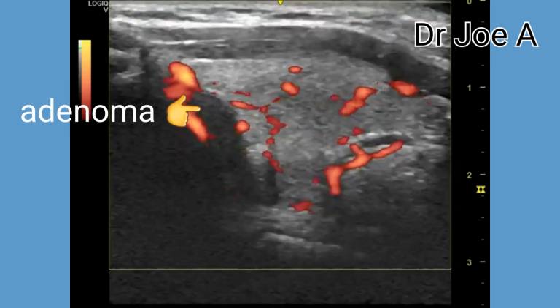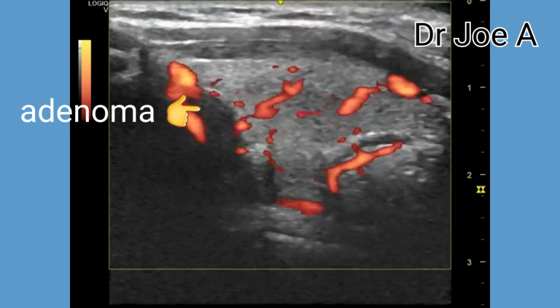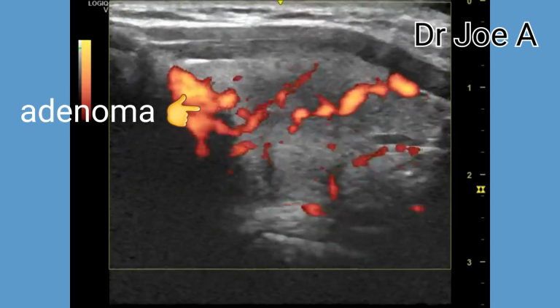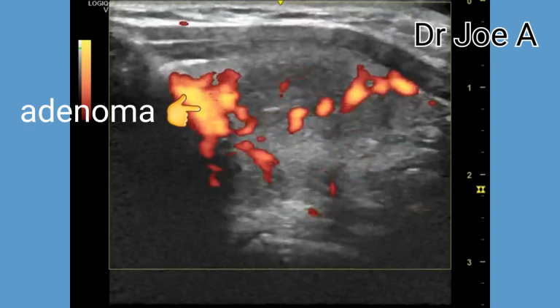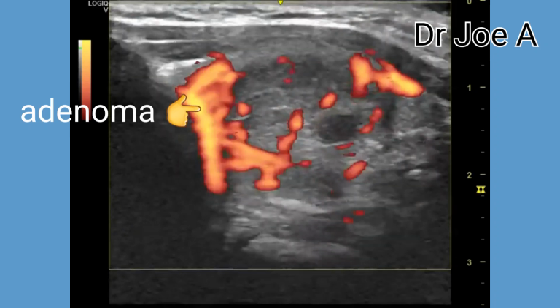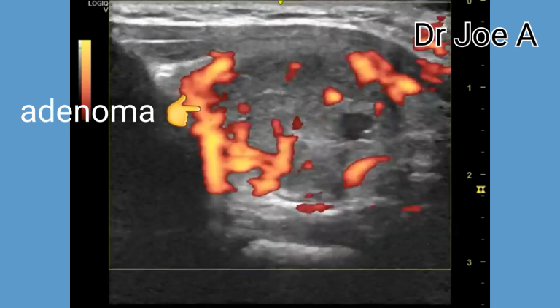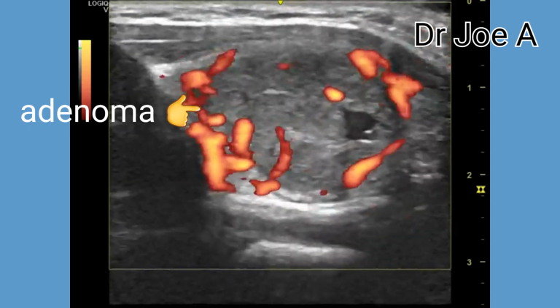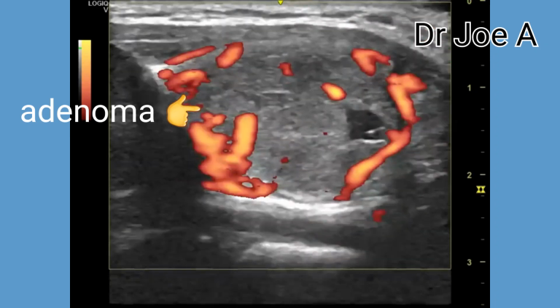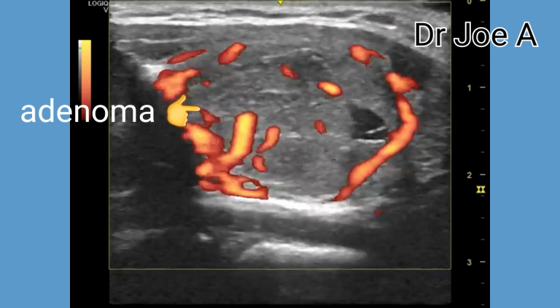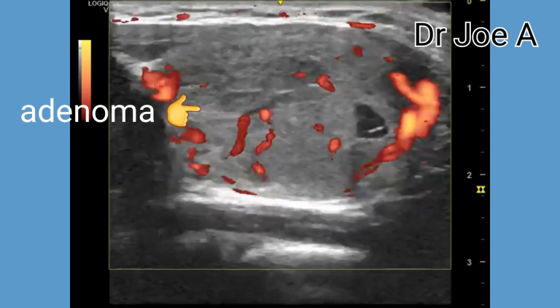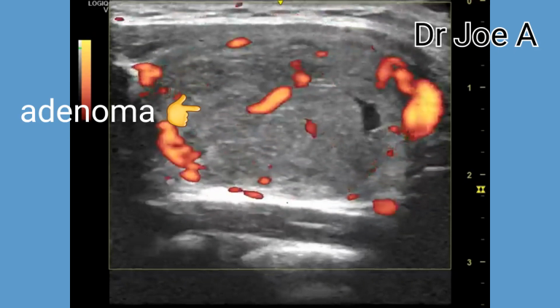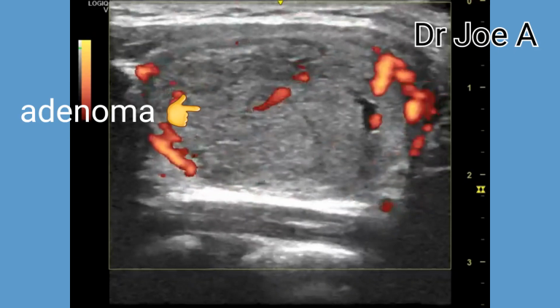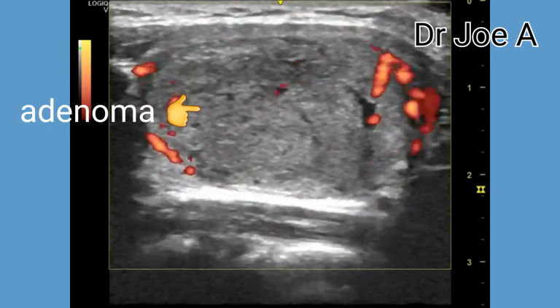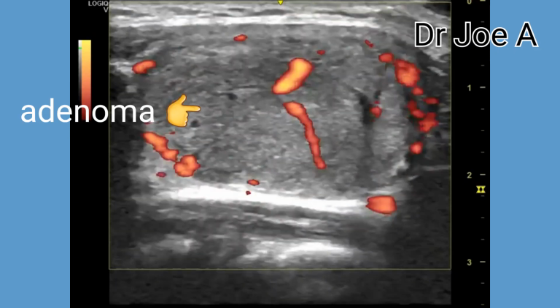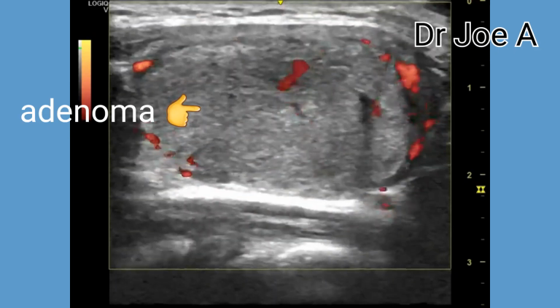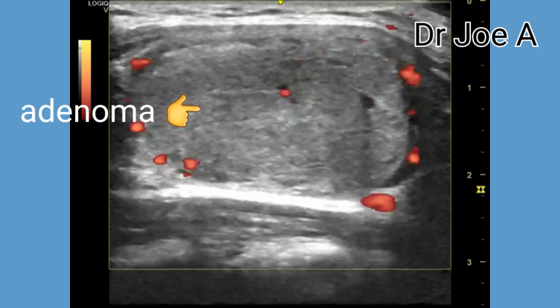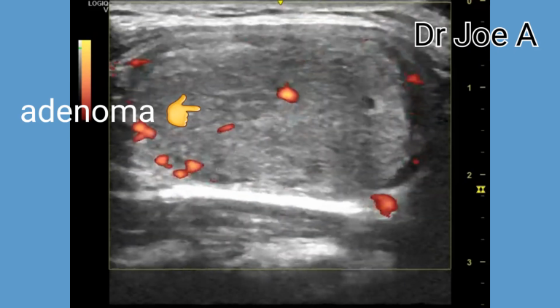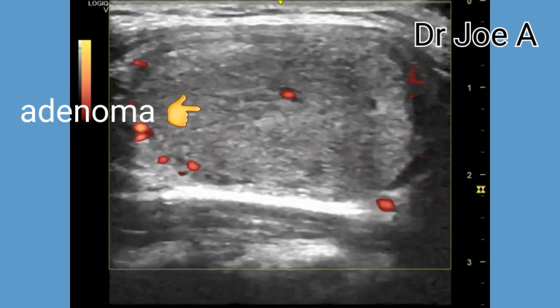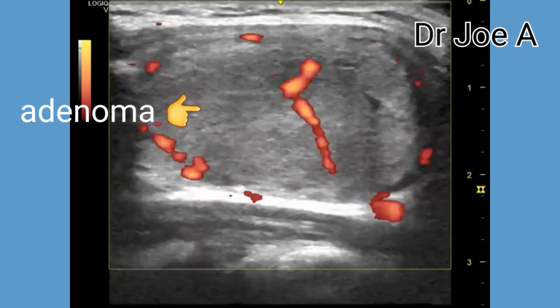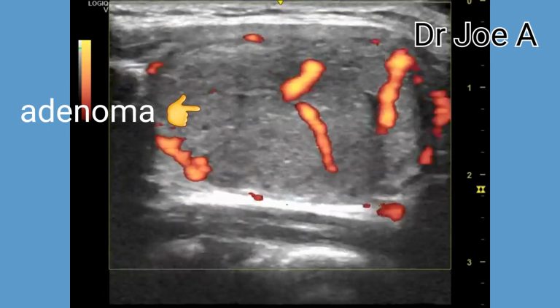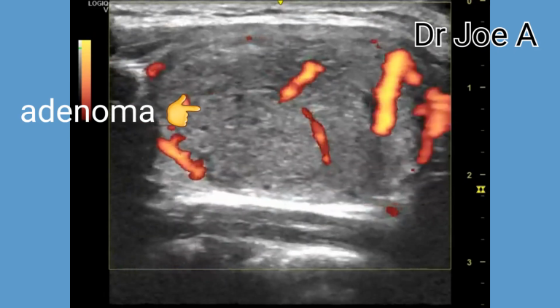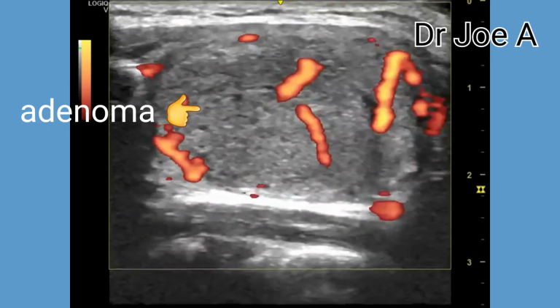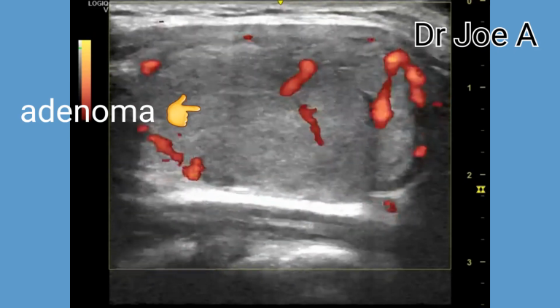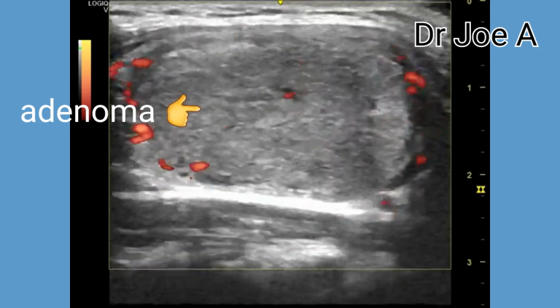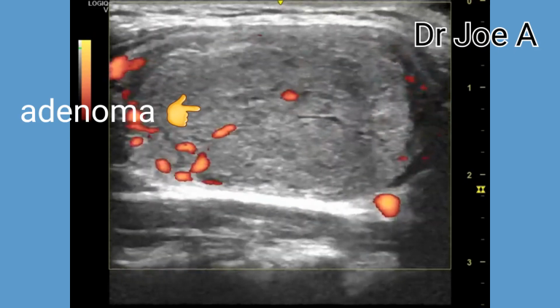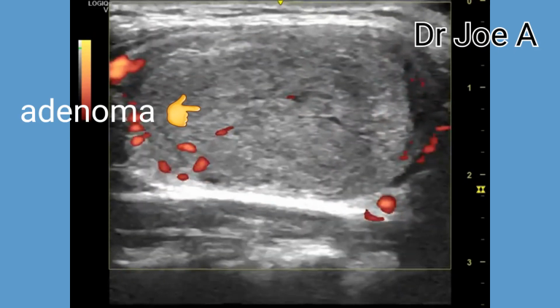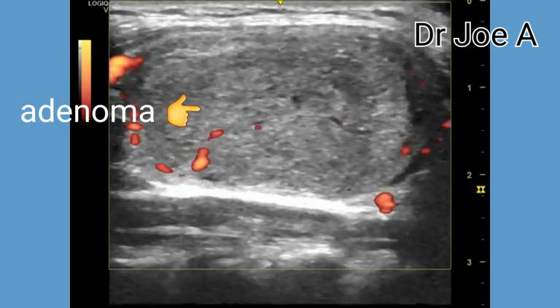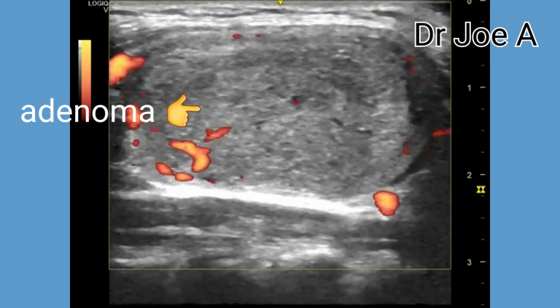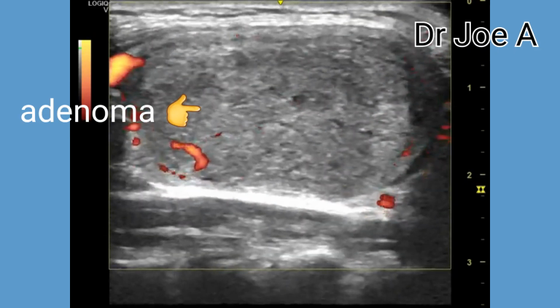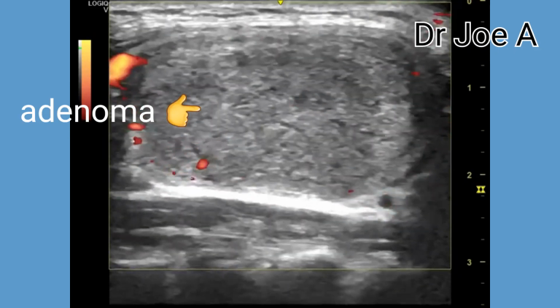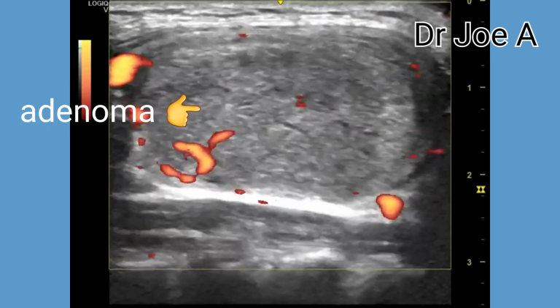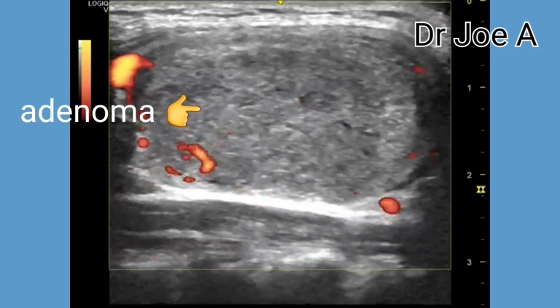Power Doppler shows a rim of vessels surrounding the mass with mild internal vascularity also present.